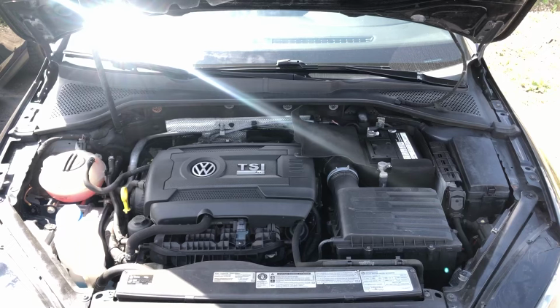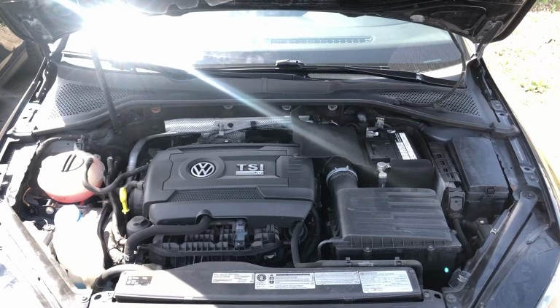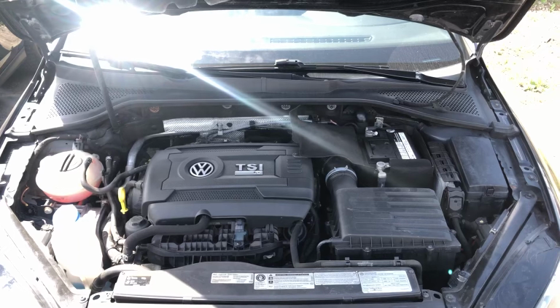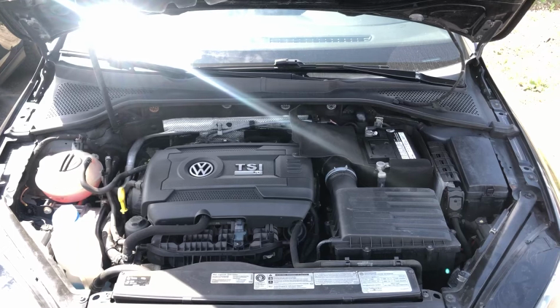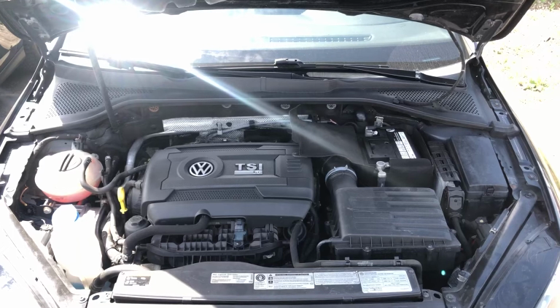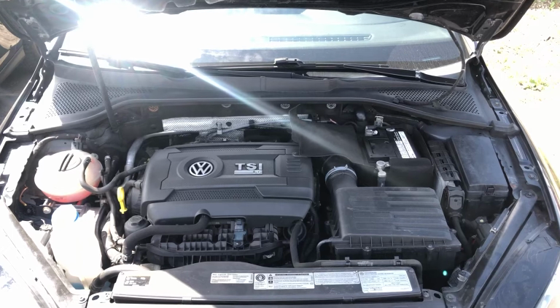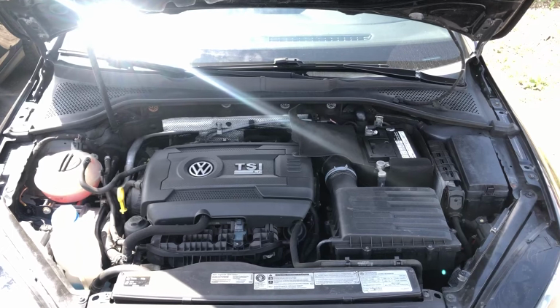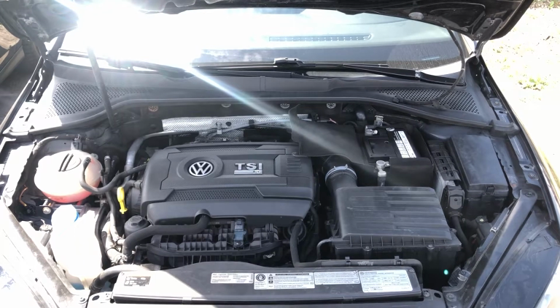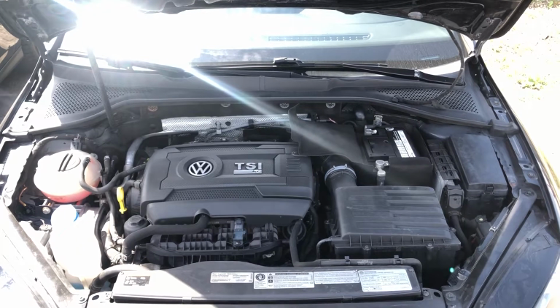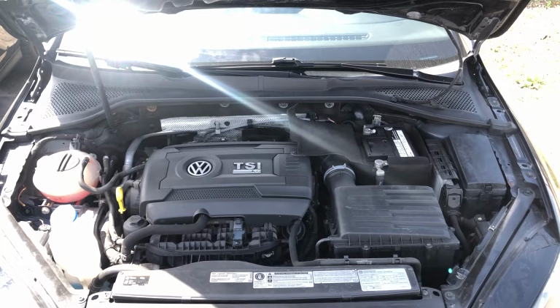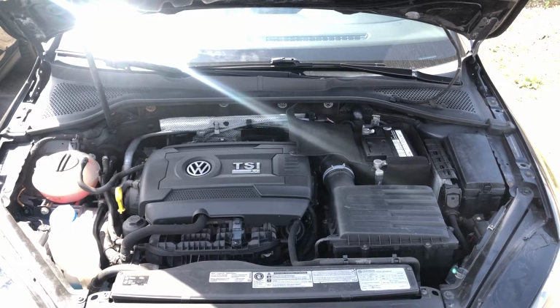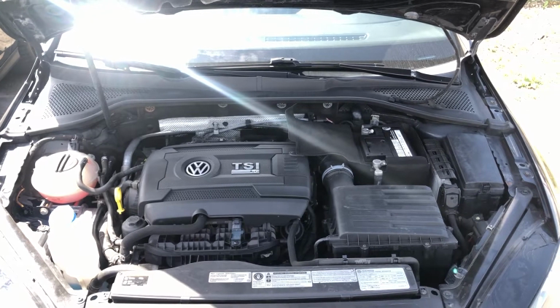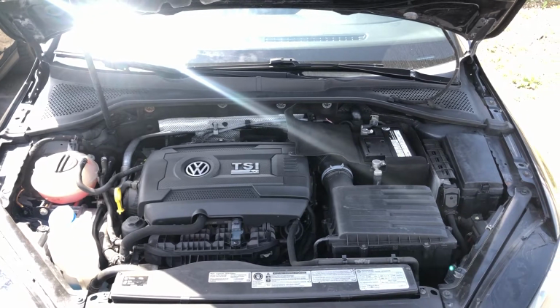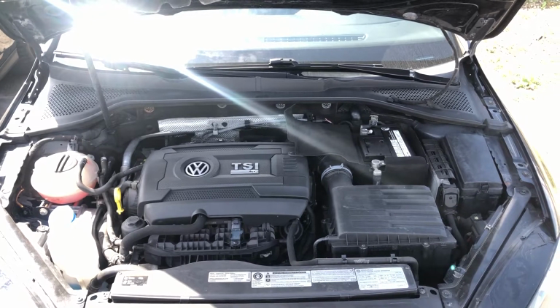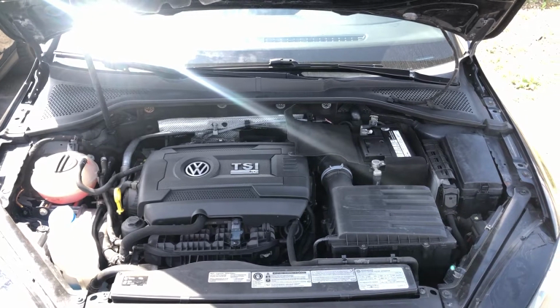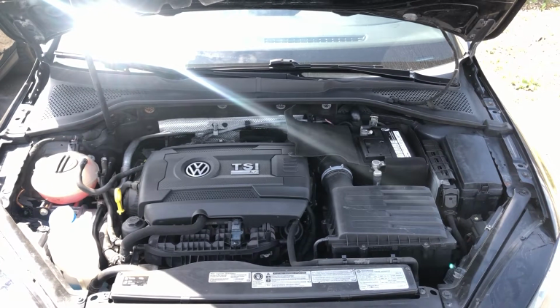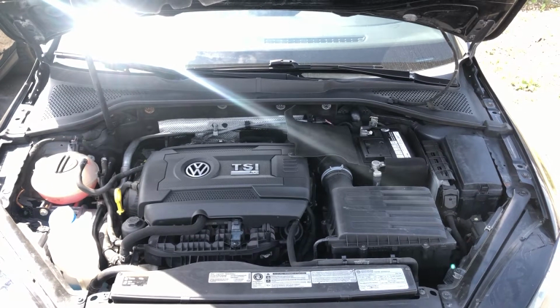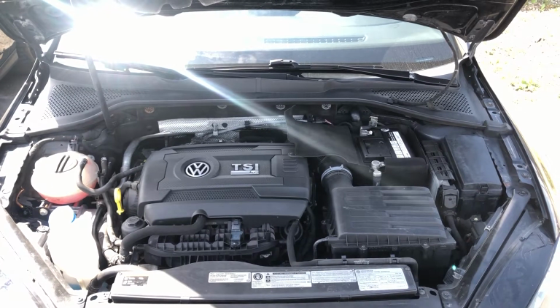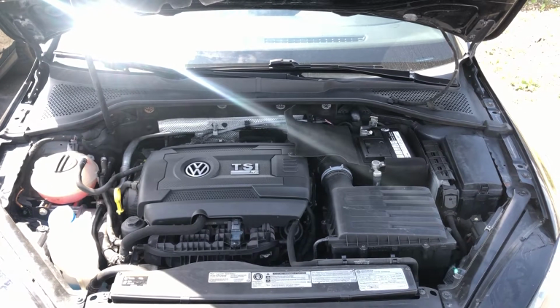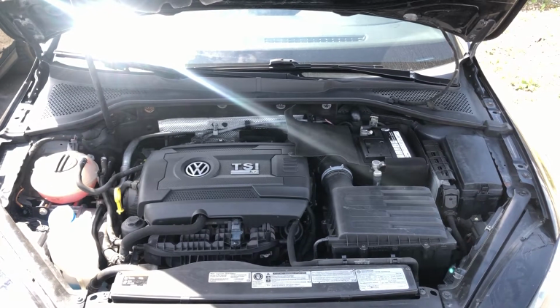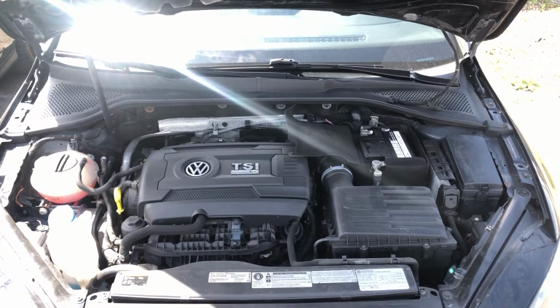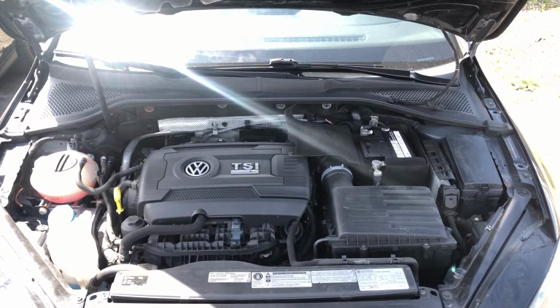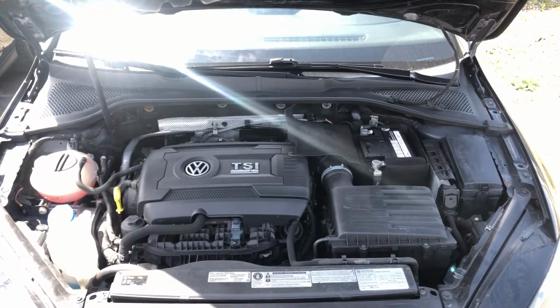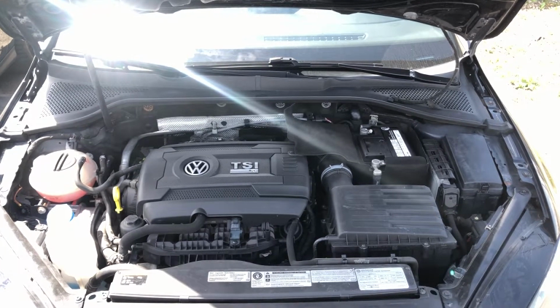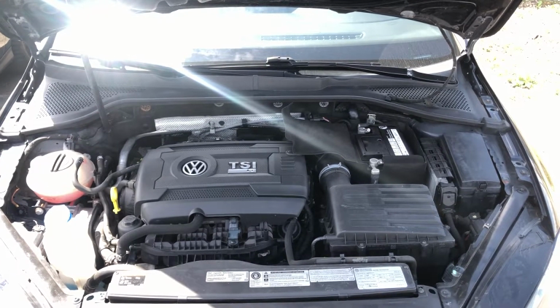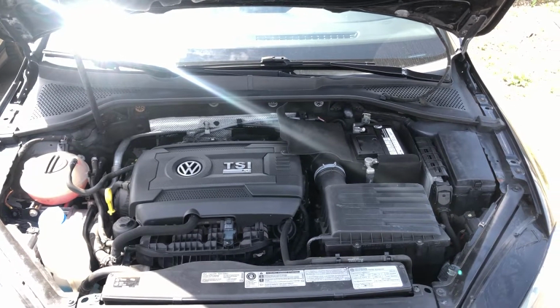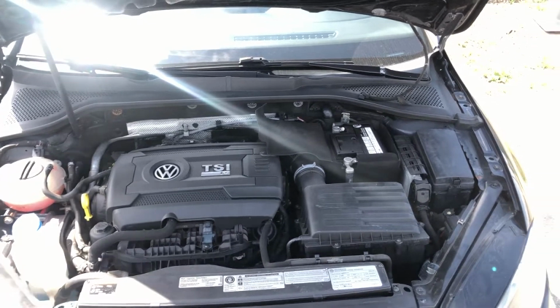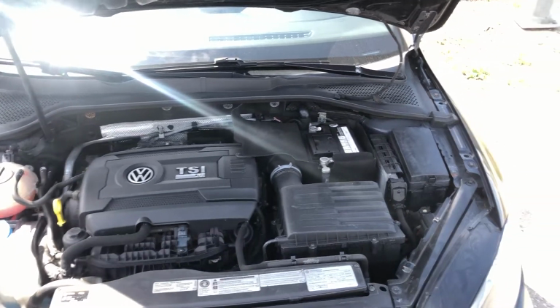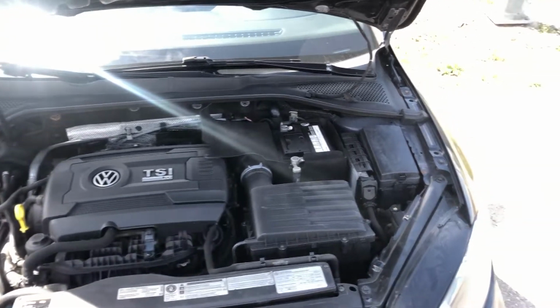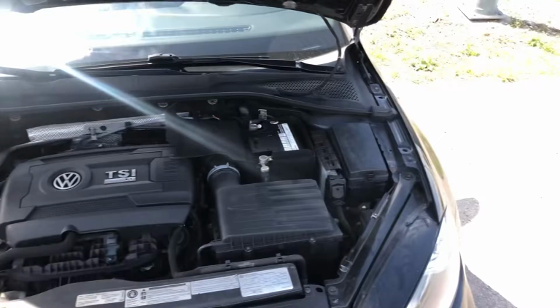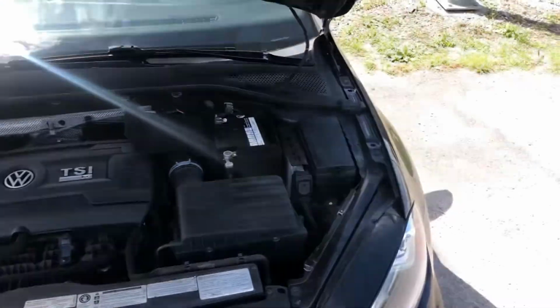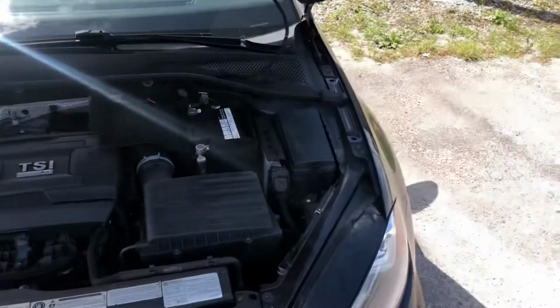Welcome to Simon's Carfix. Today I will be showing you the fuse box locations for this 2015 Volkswagen Golf.